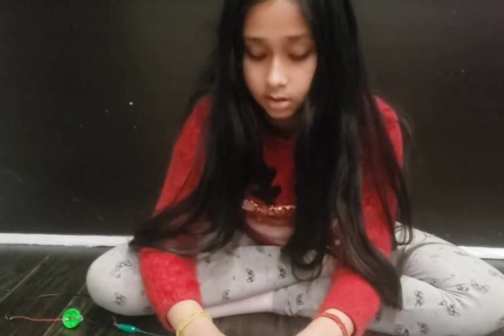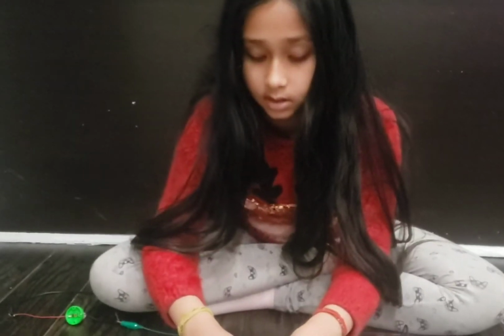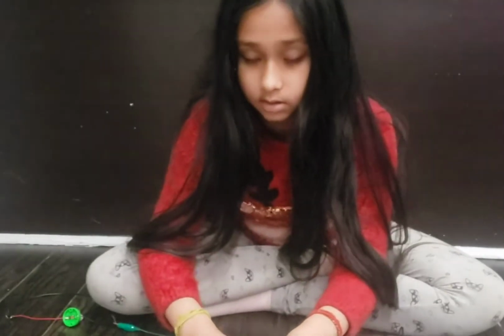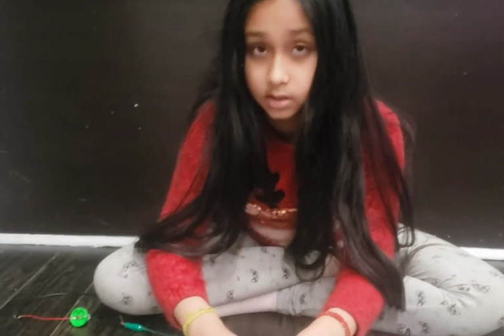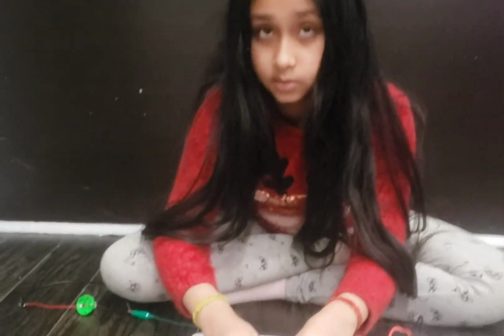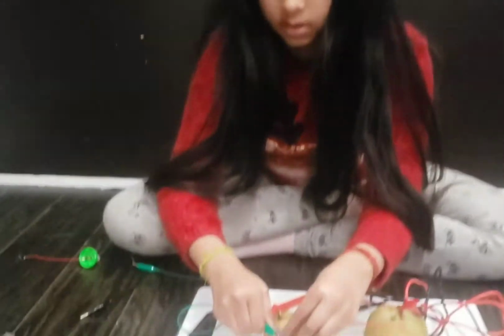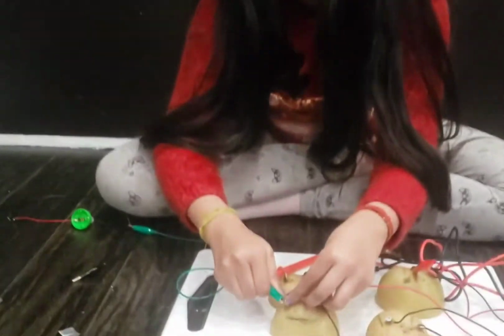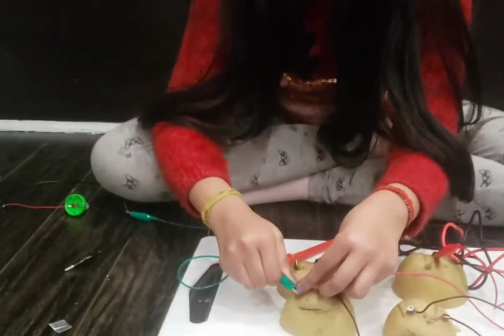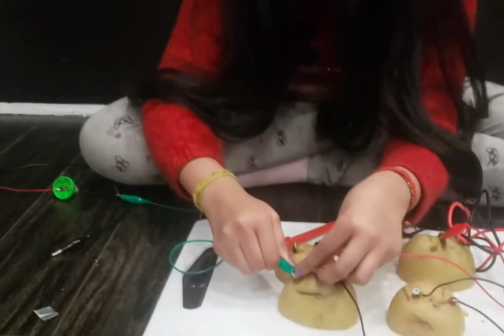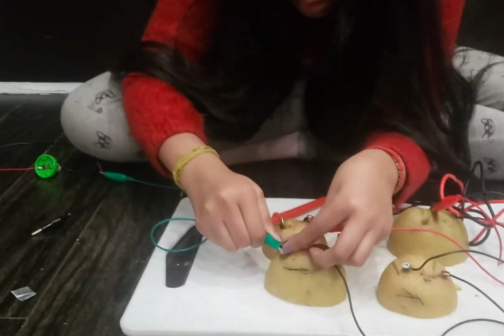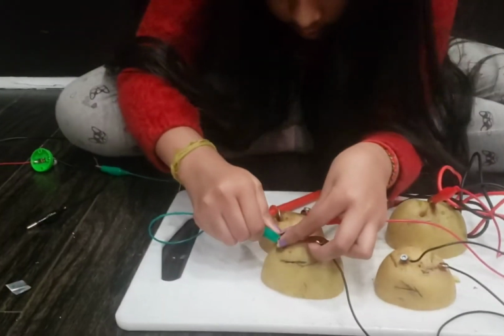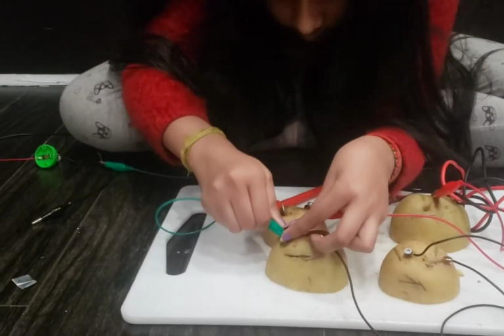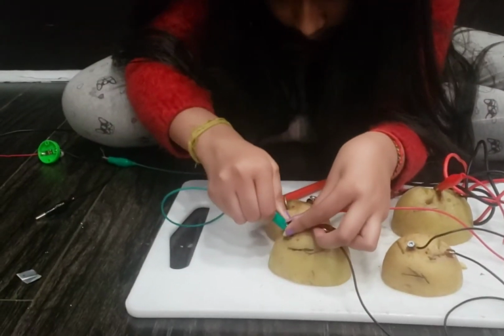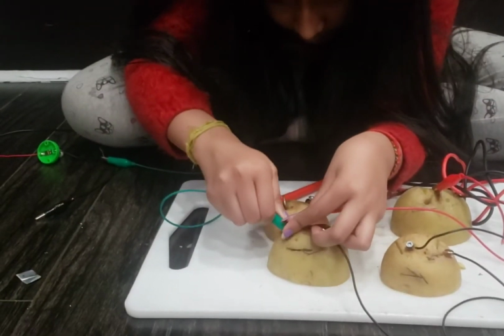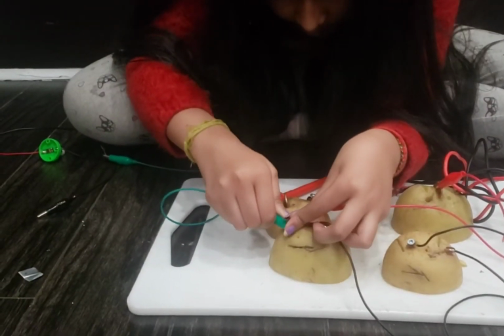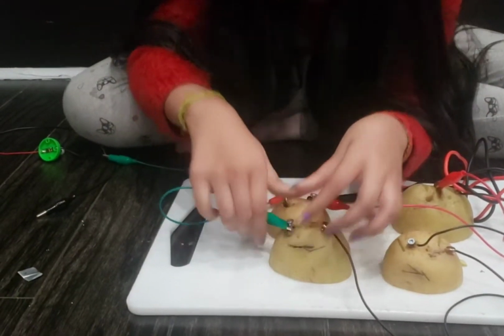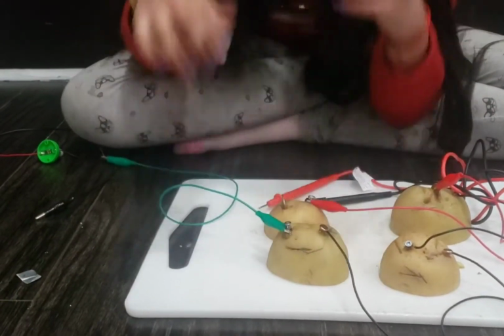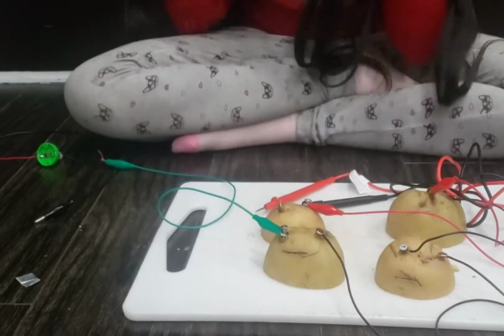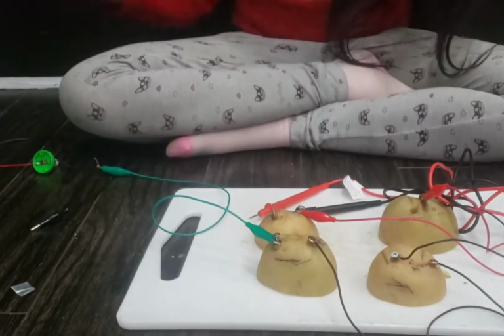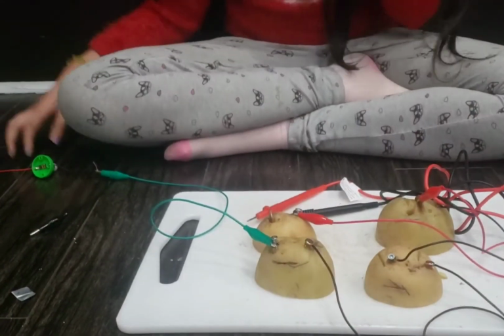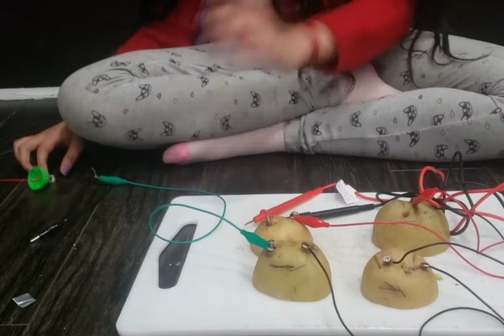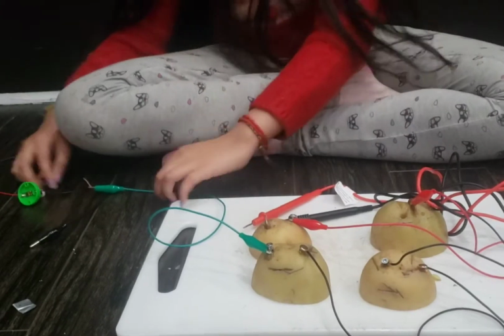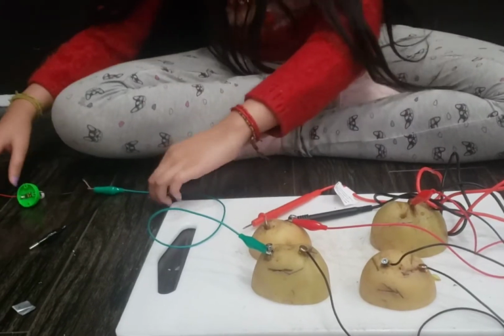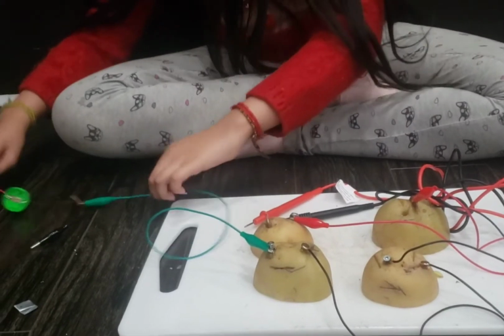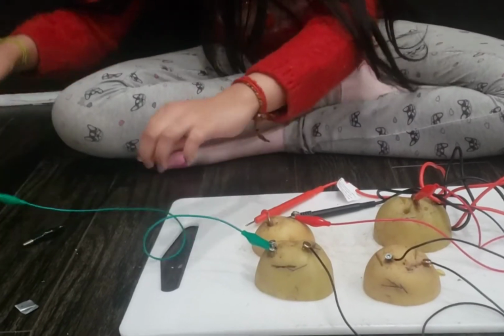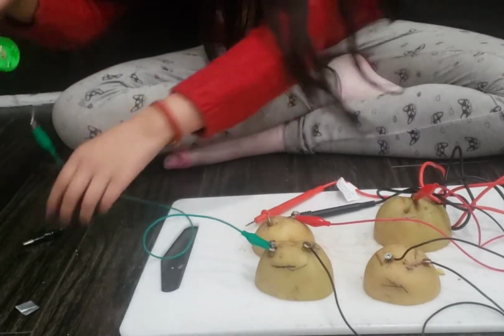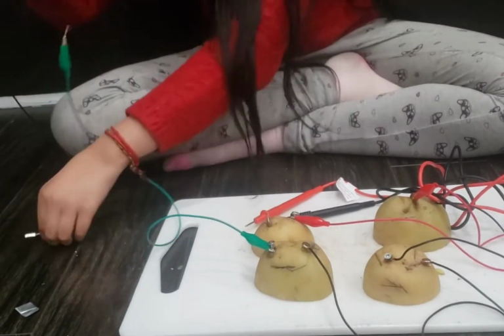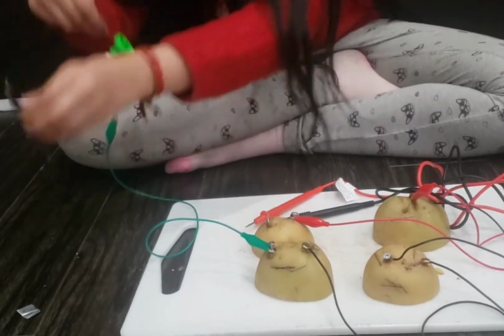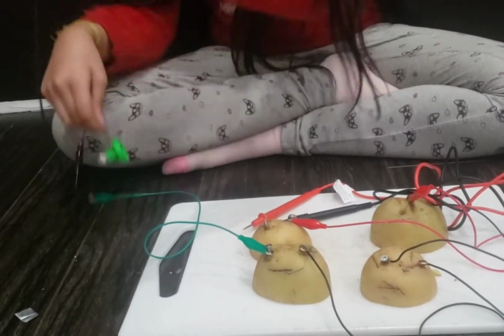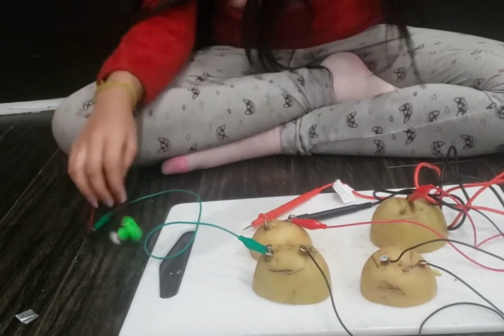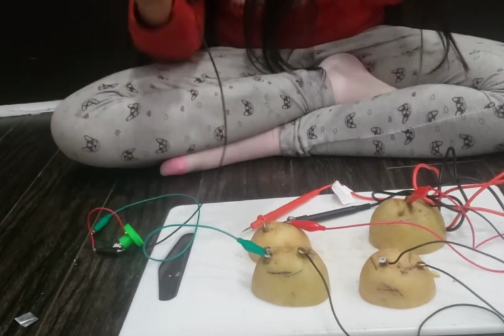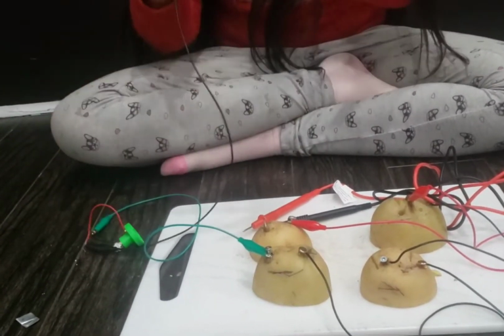I'm going to connect this one here. I'm going to connect the other black one.